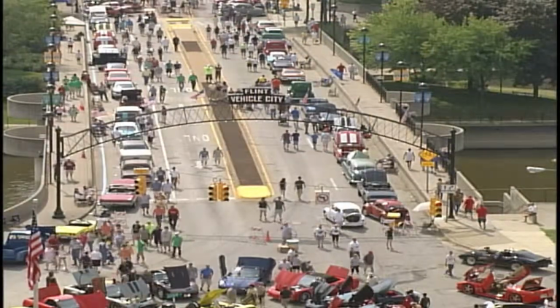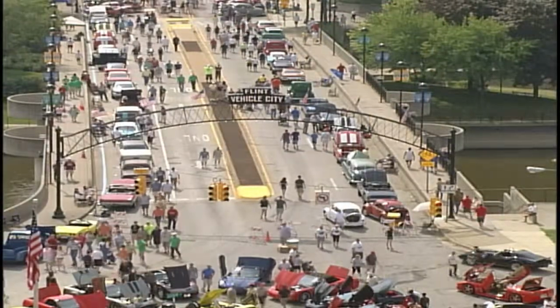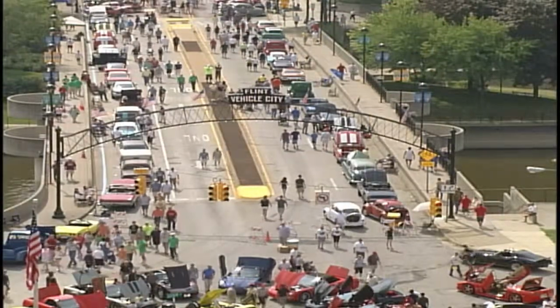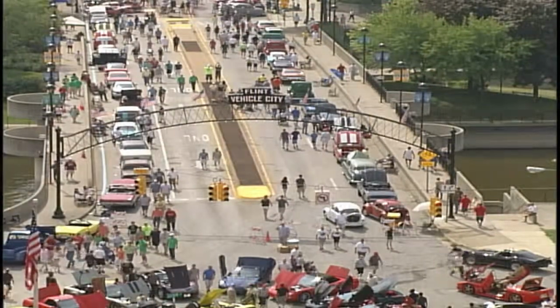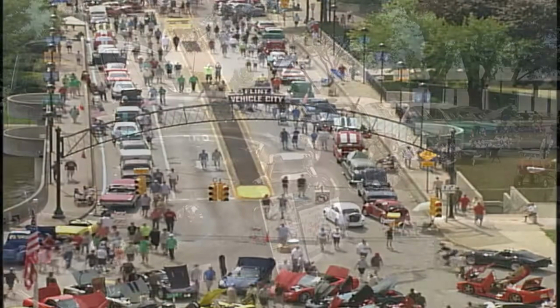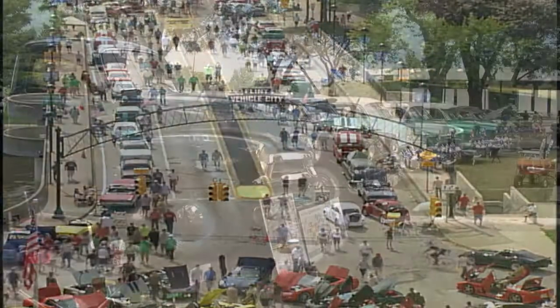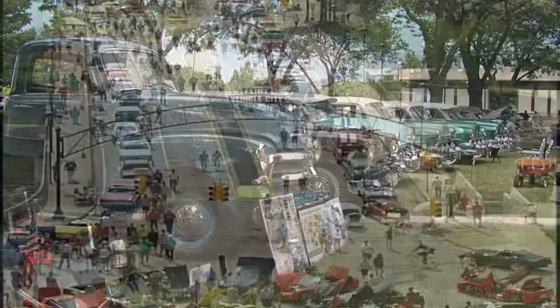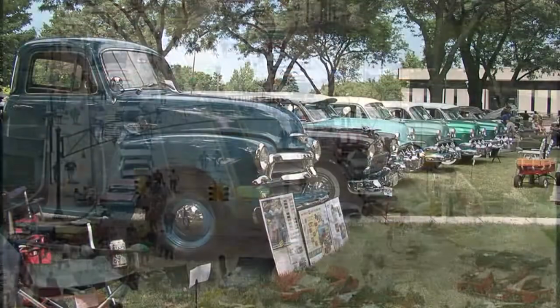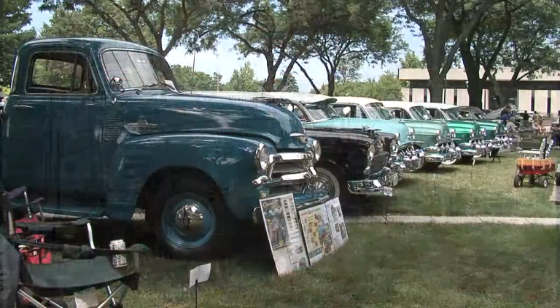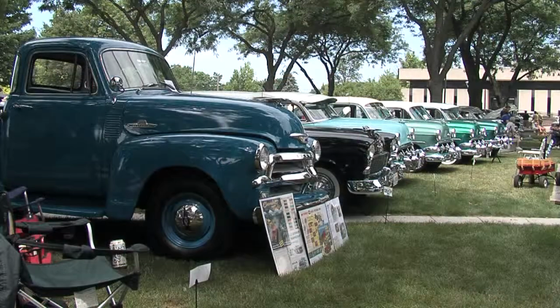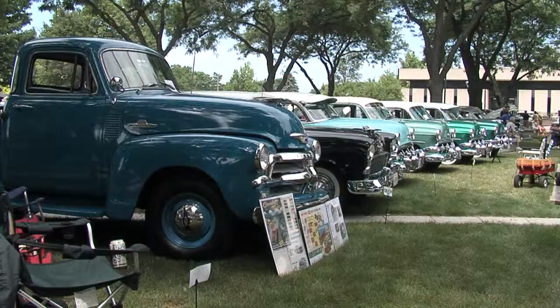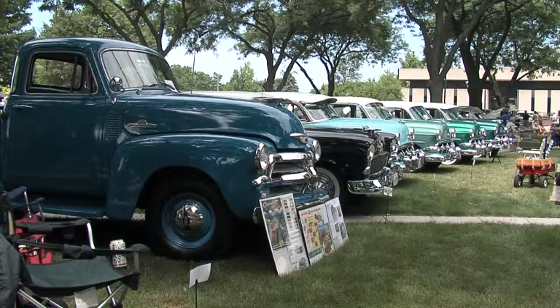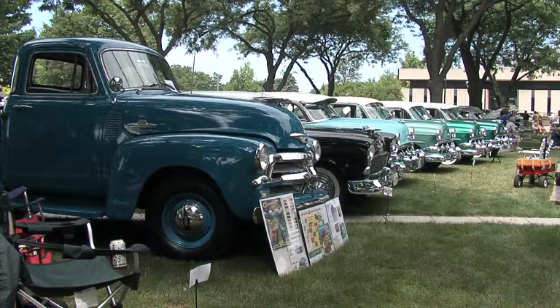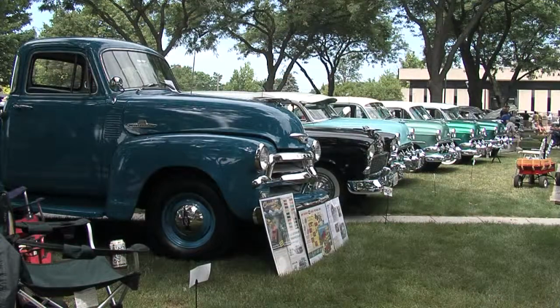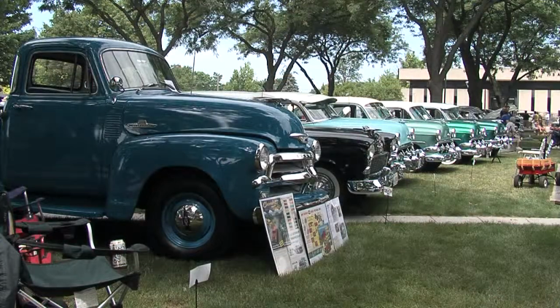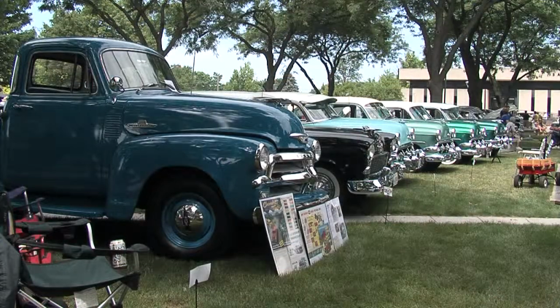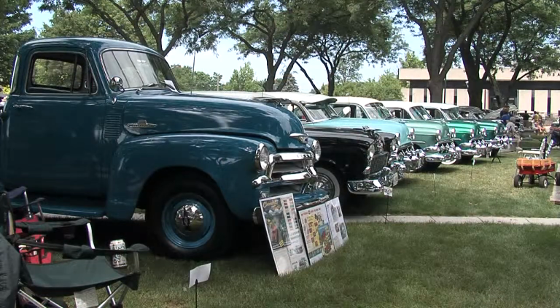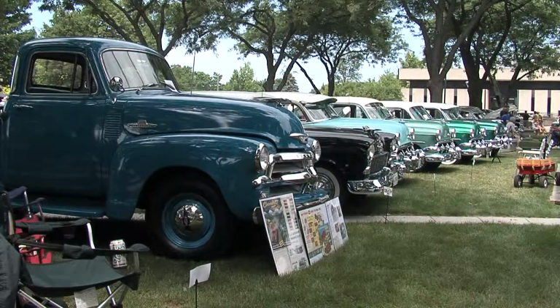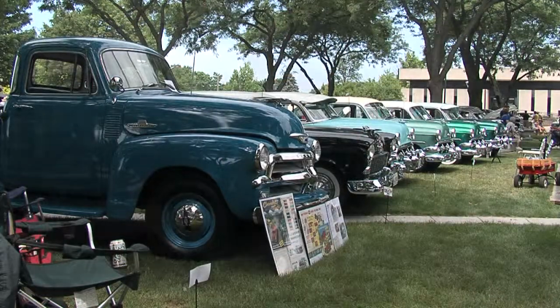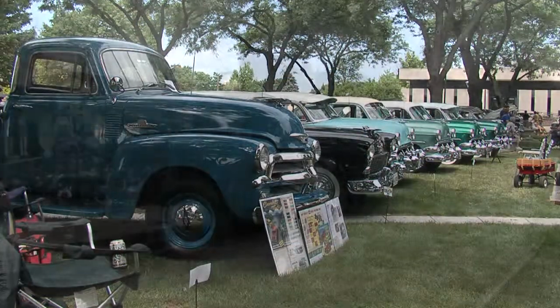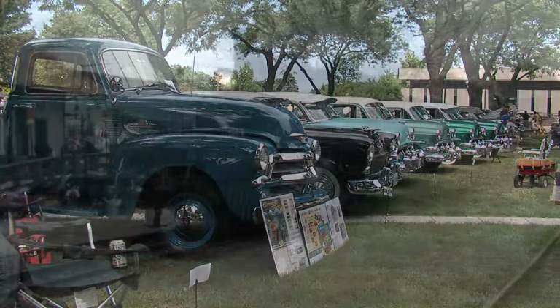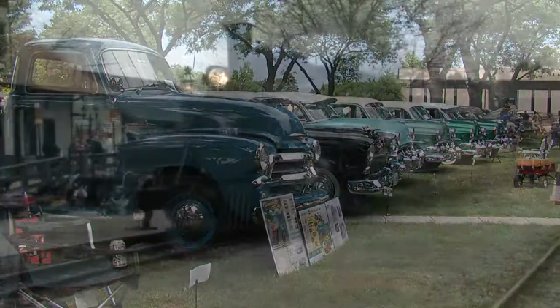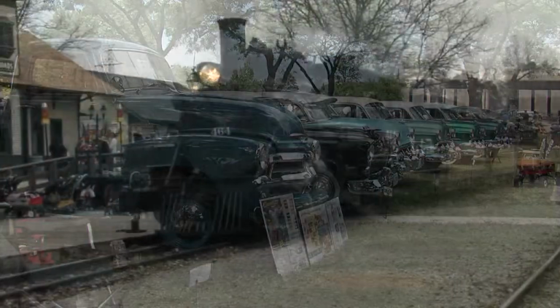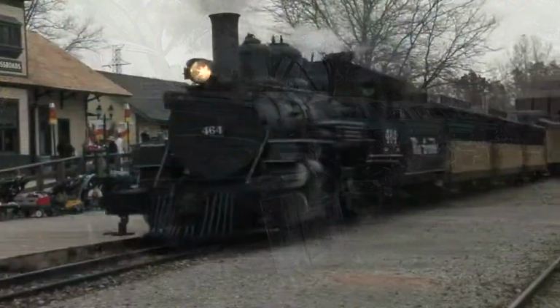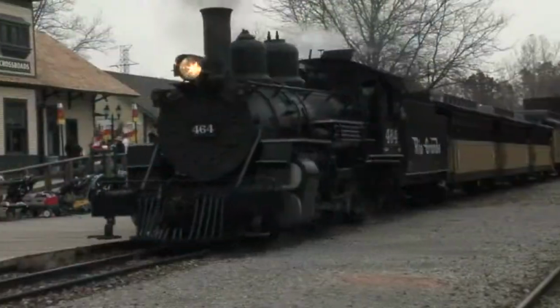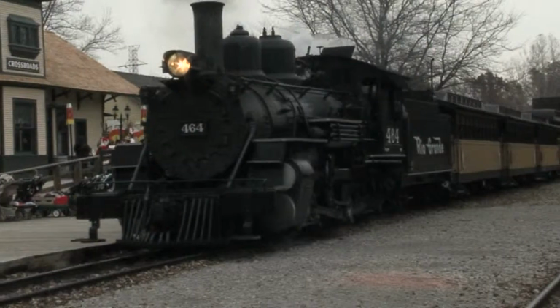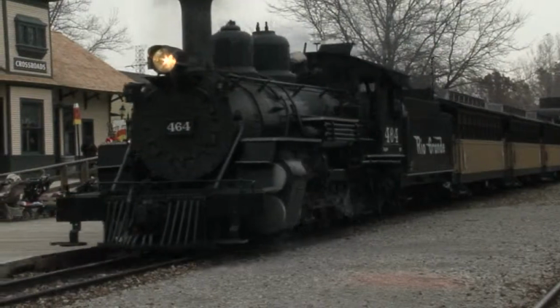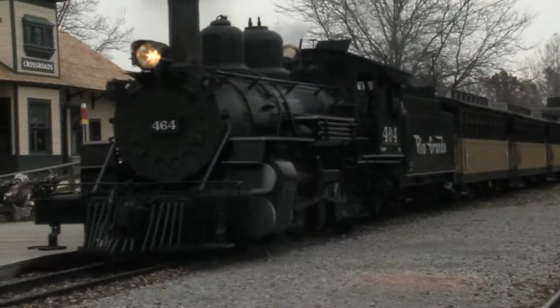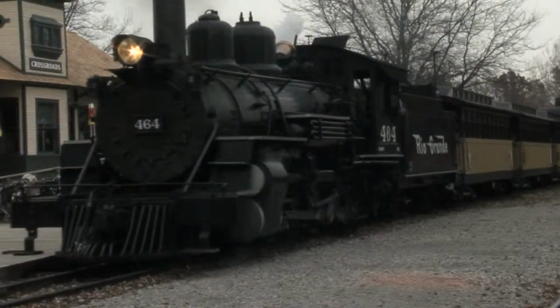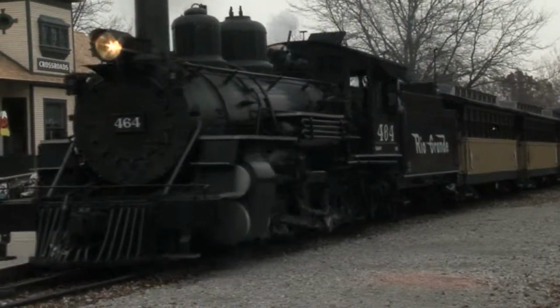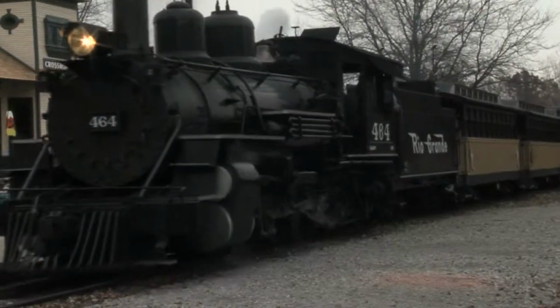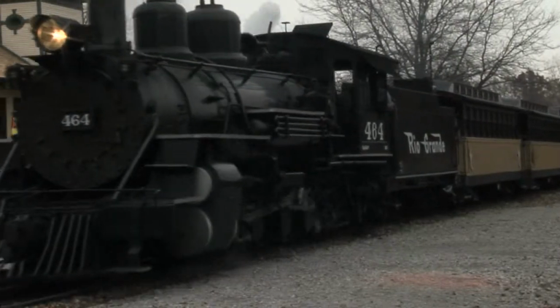We're going to be seeing some beautiful classic cars here. We're going to be visiting an old historic village.